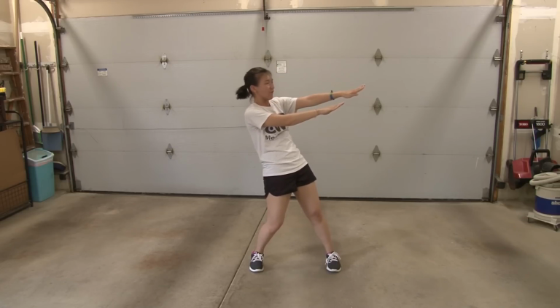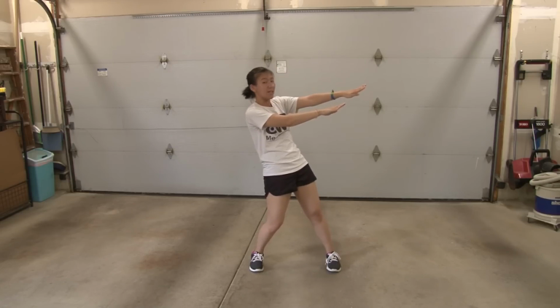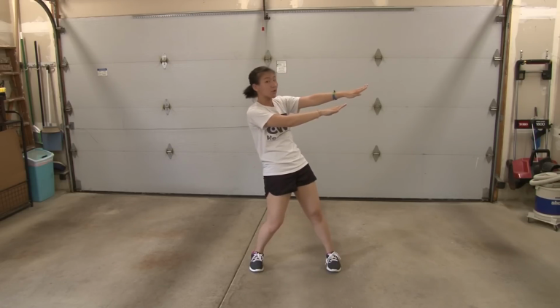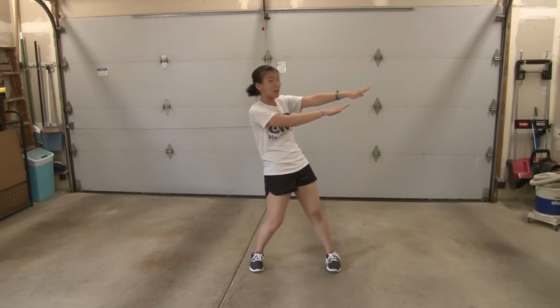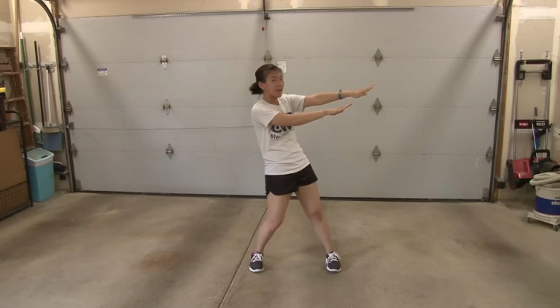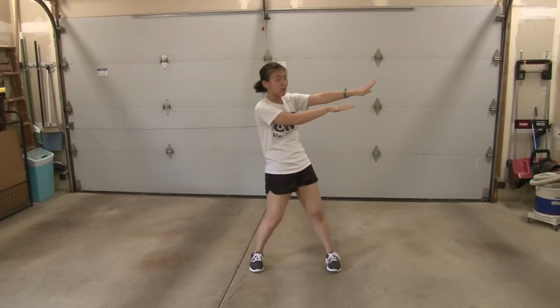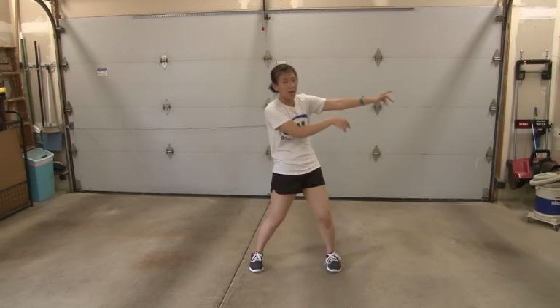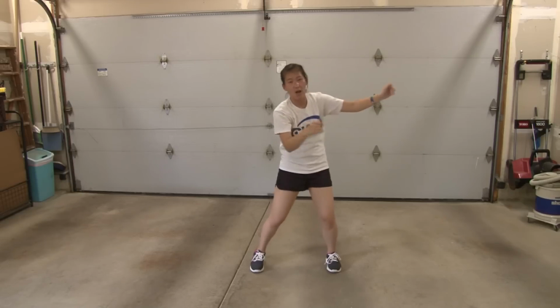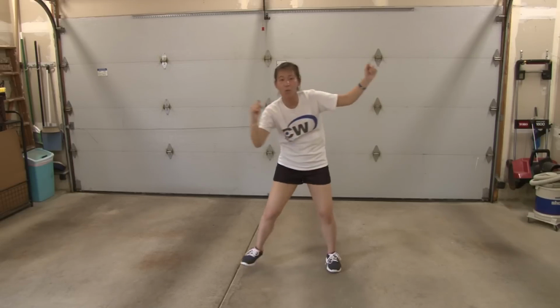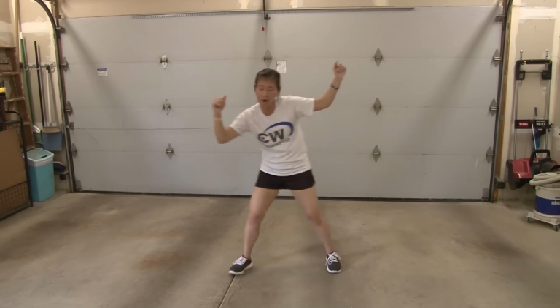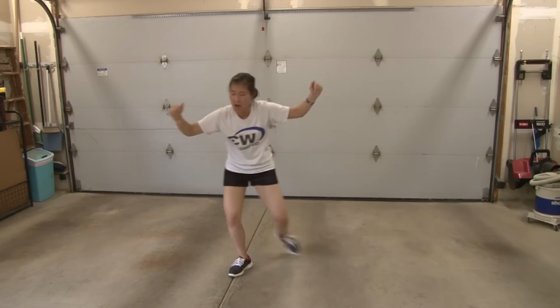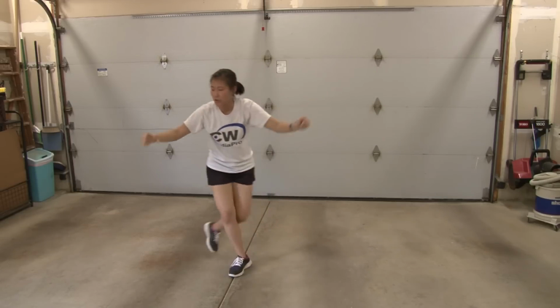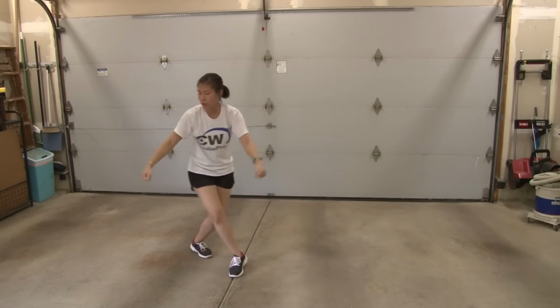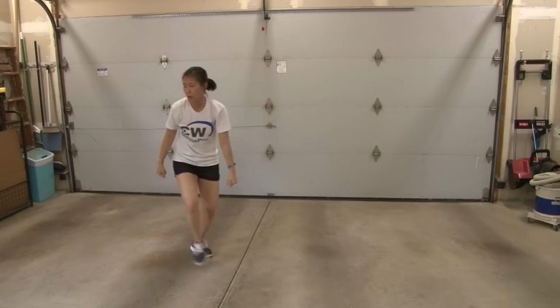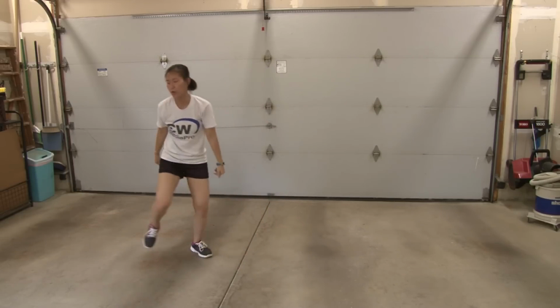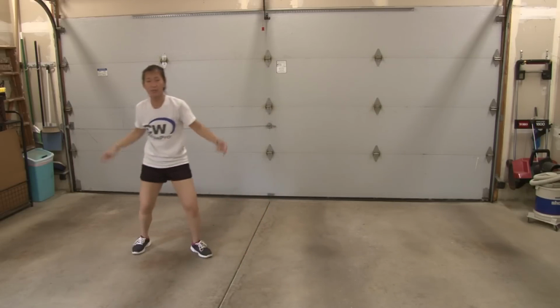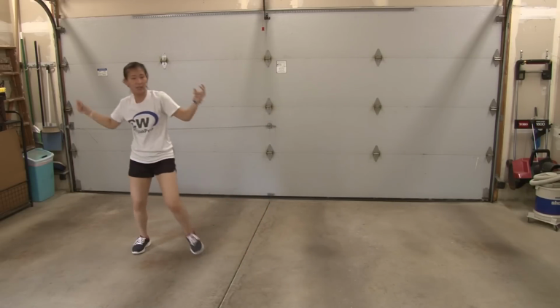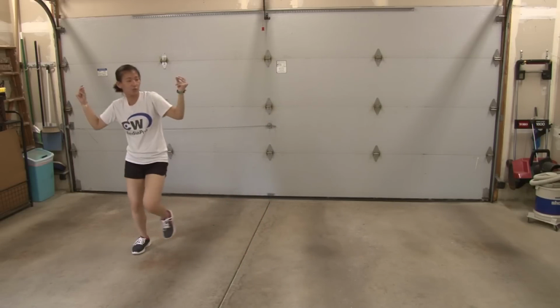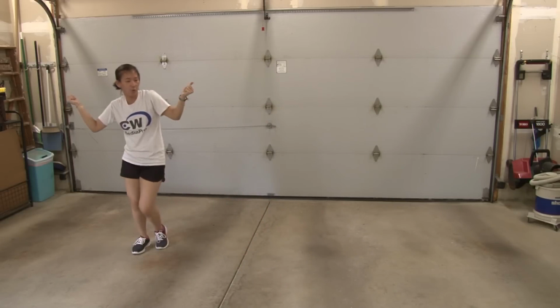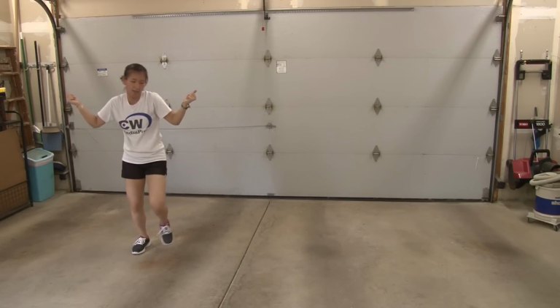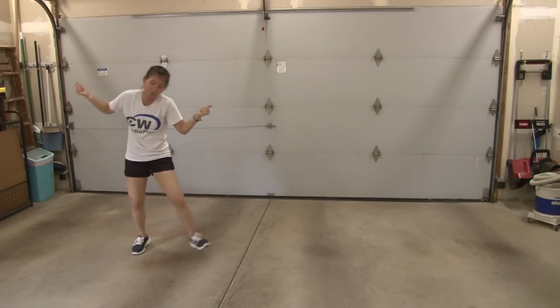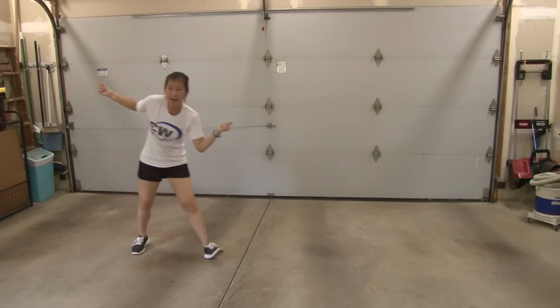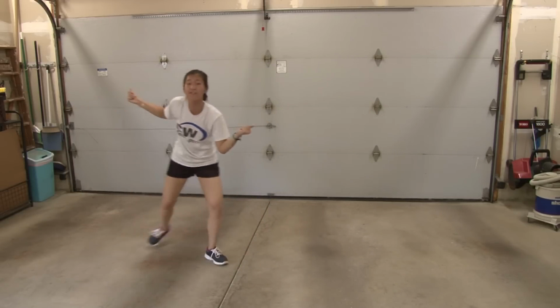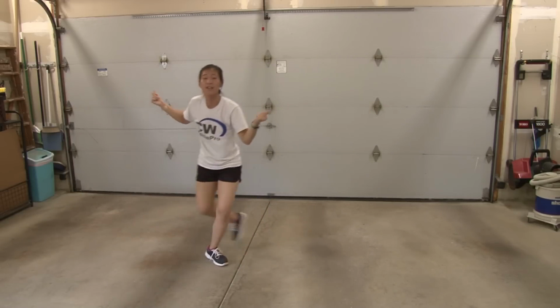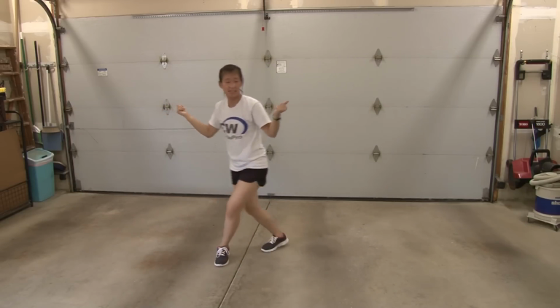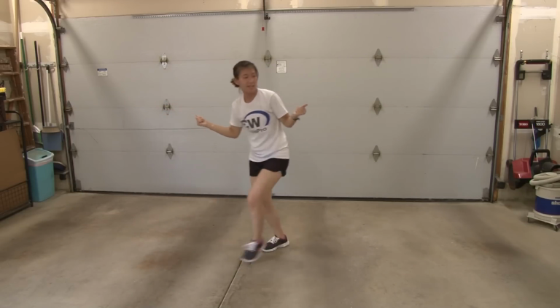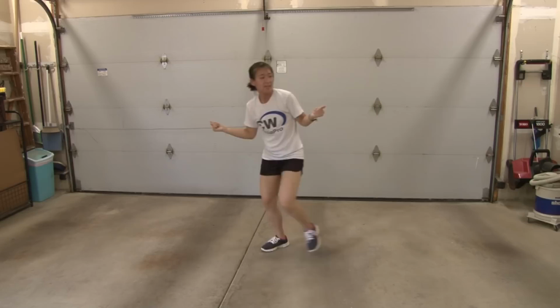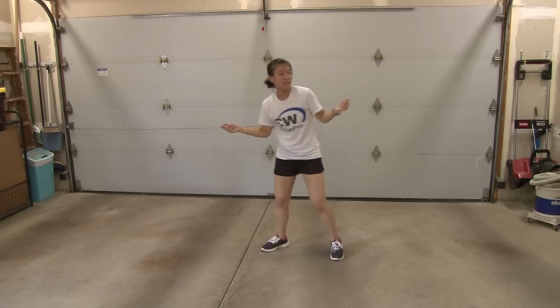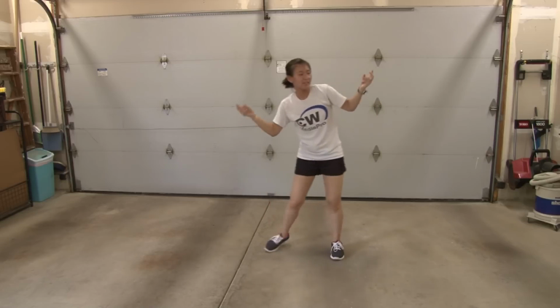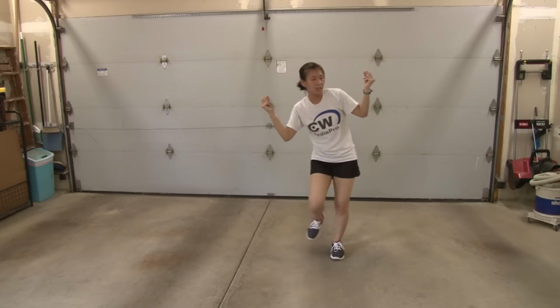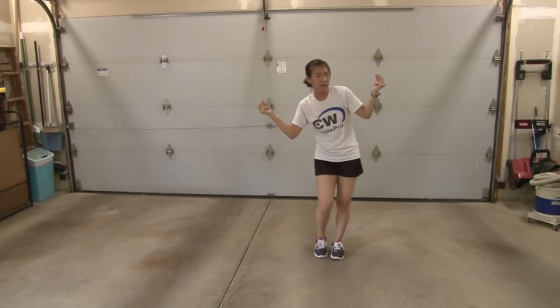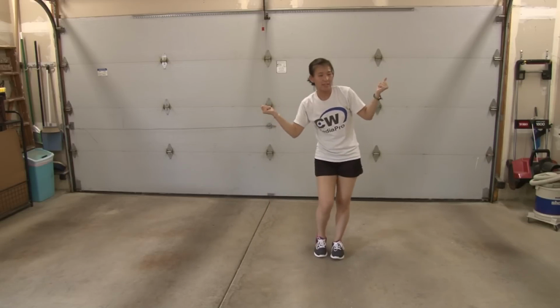From here, grapevine to the right: one, two, three, touch four. Left five, six, seven, touch eight.